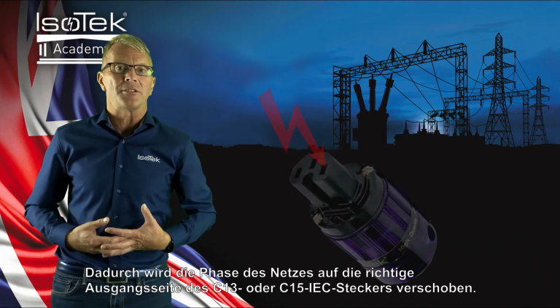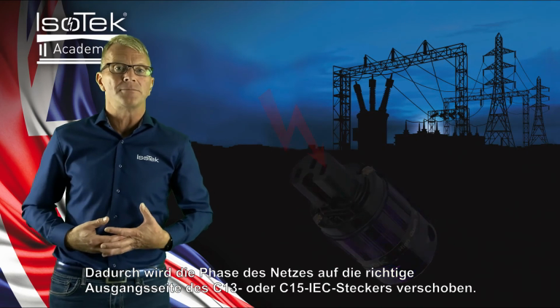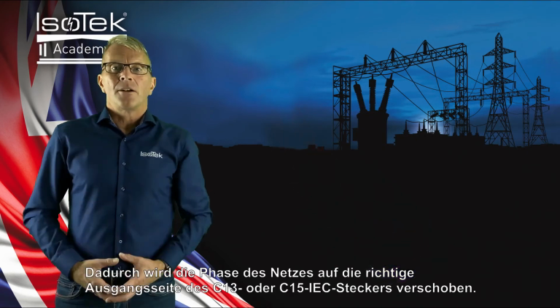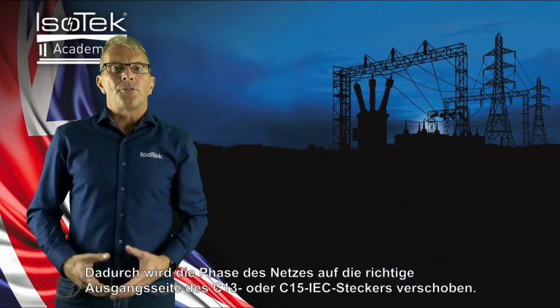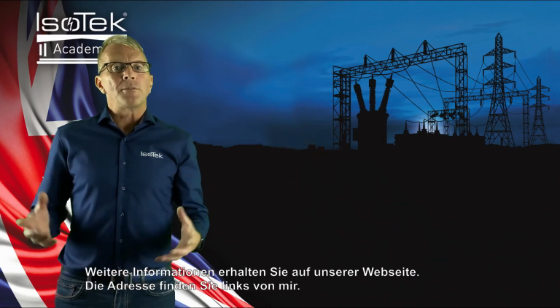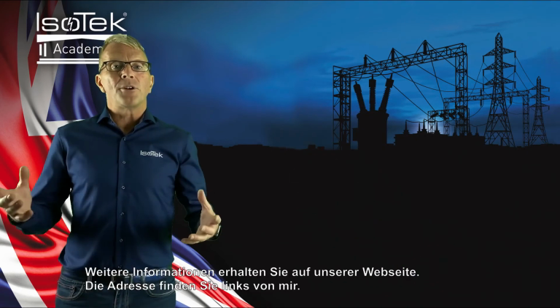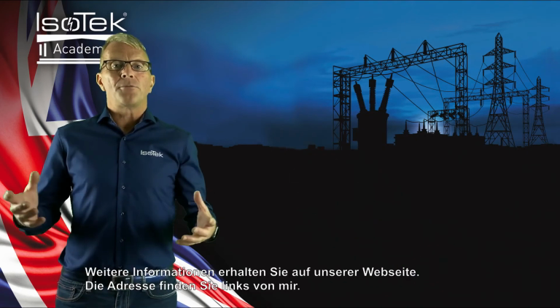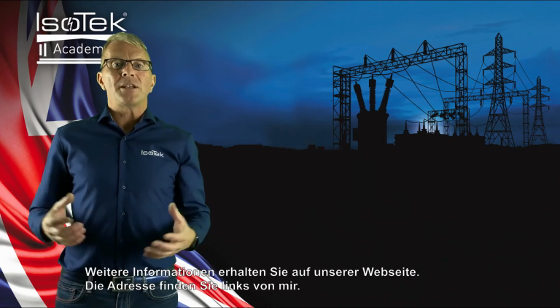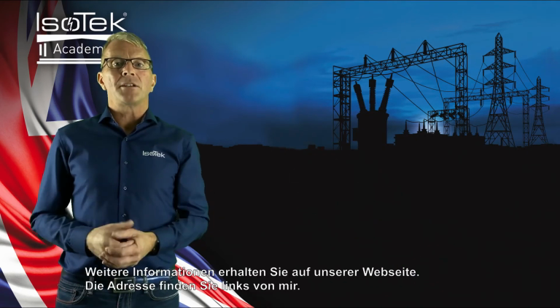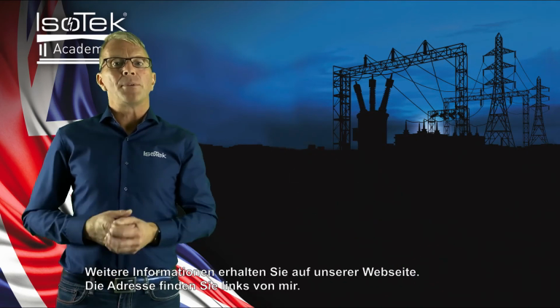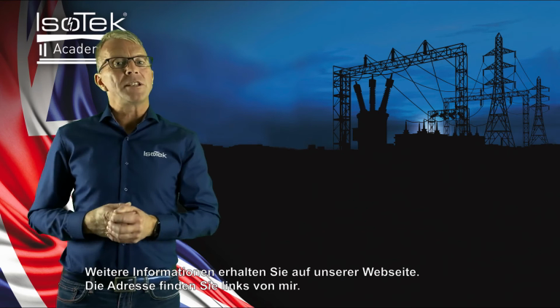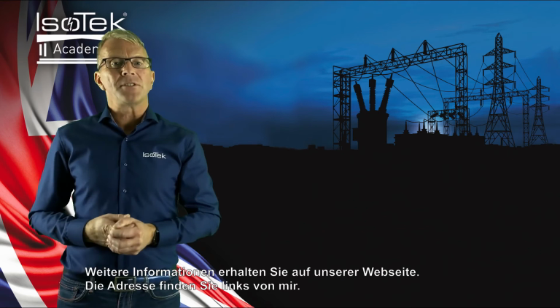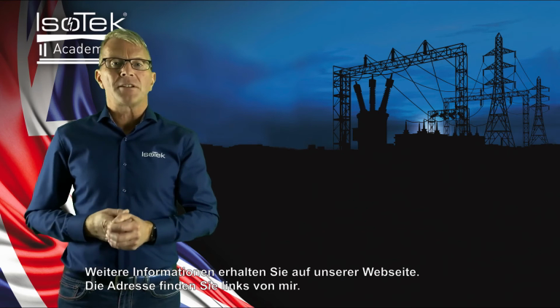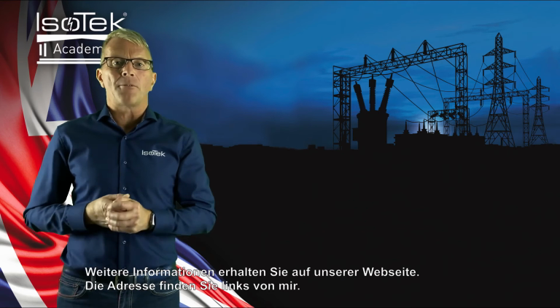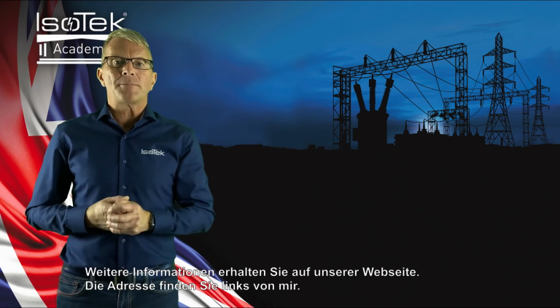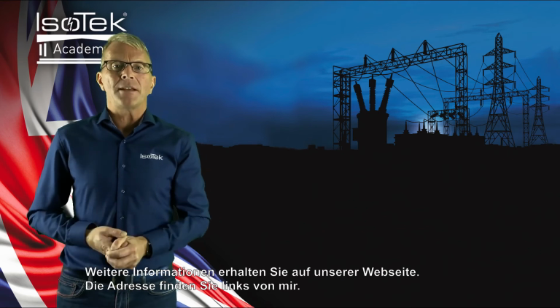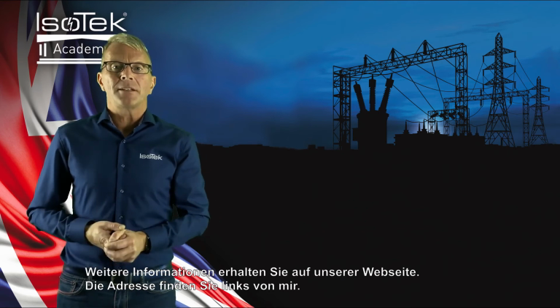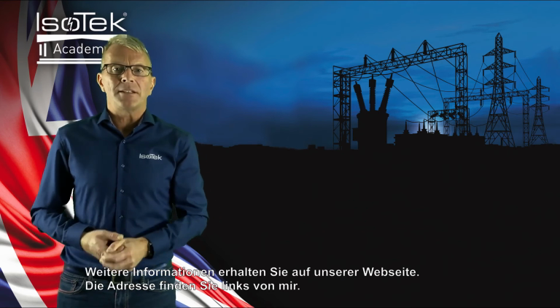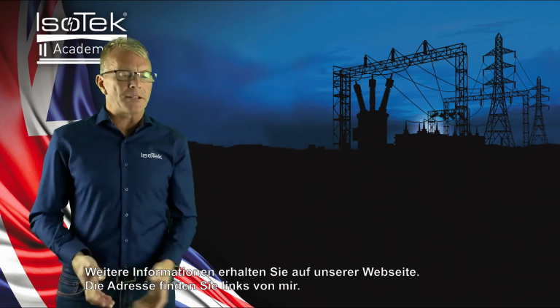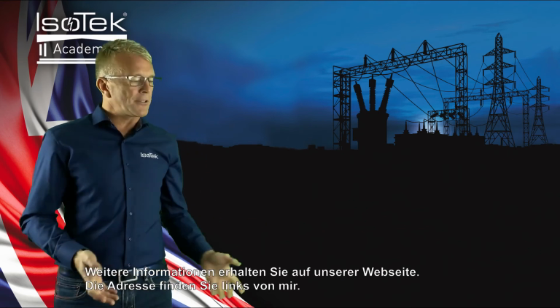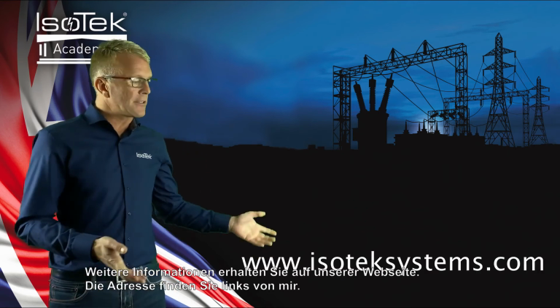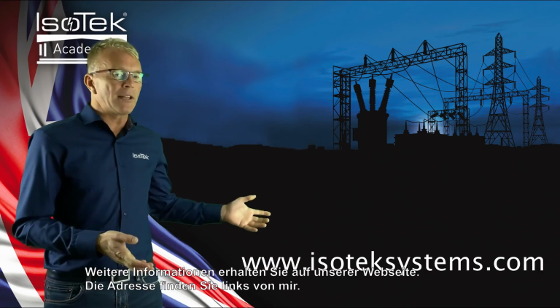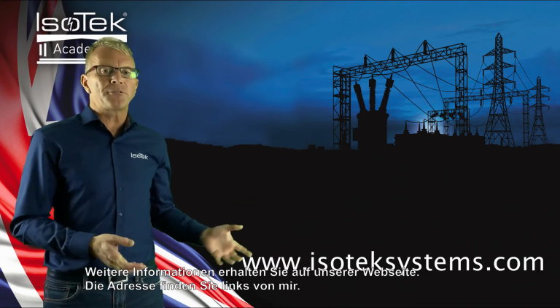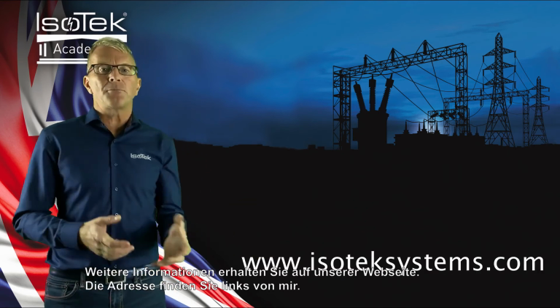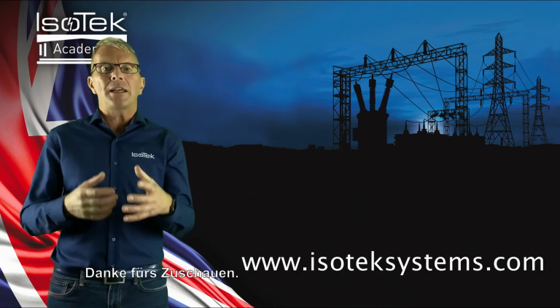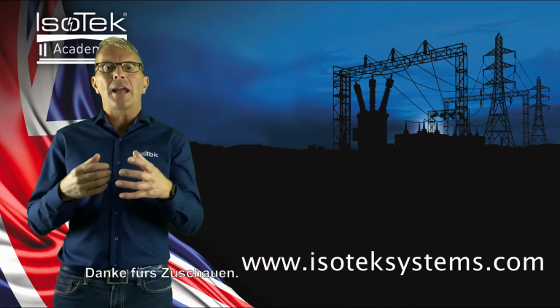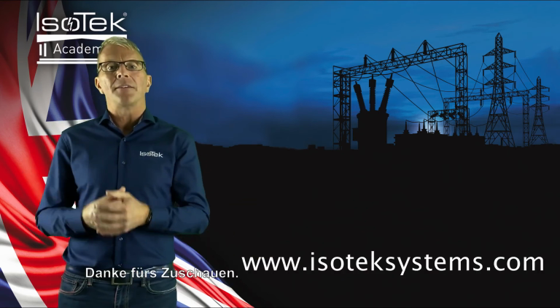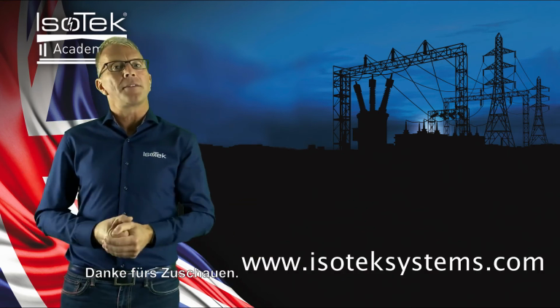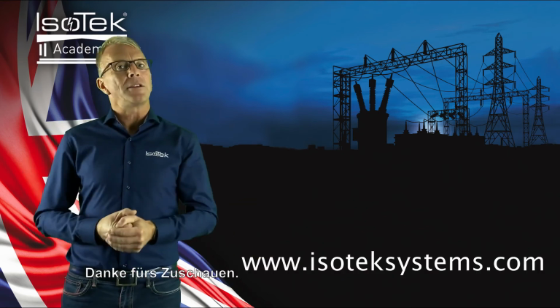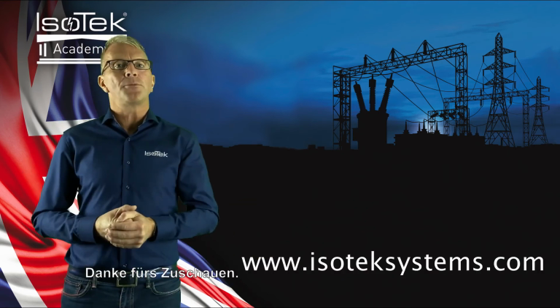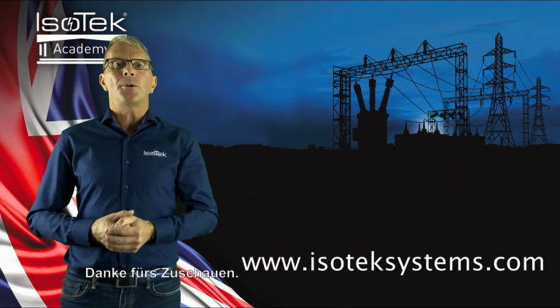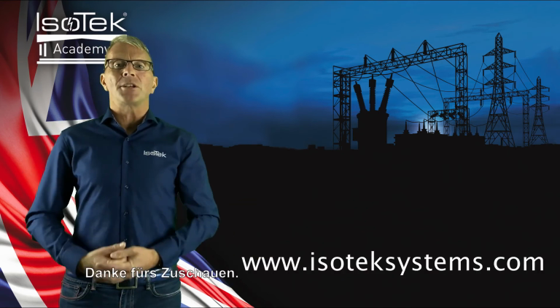For any more information, please visit our website. The address is to the left of me, and thank you for watching.